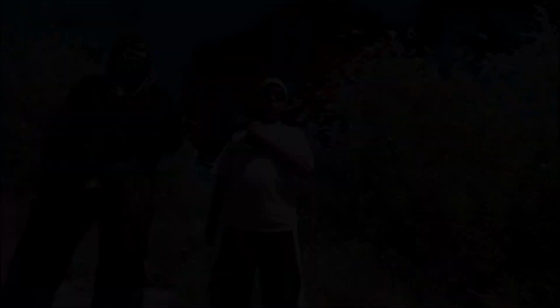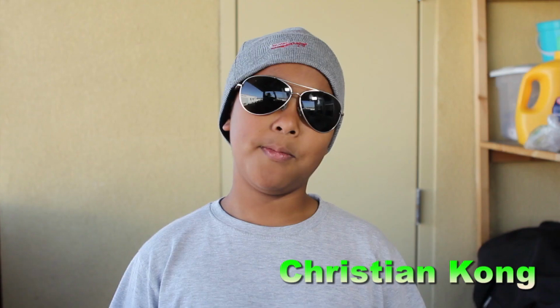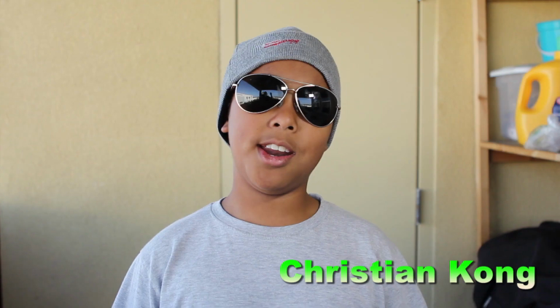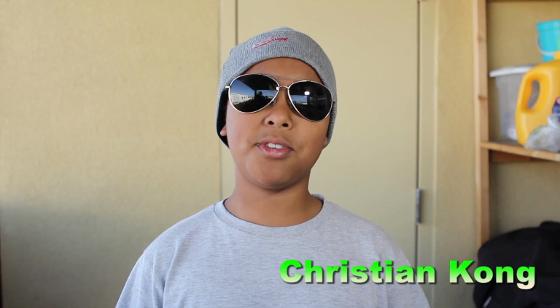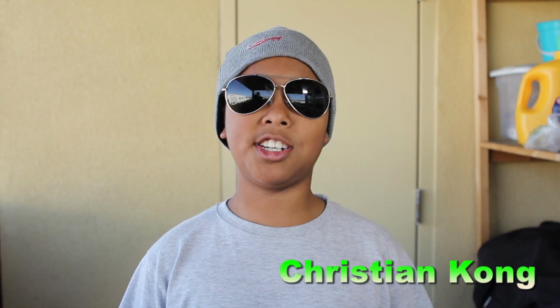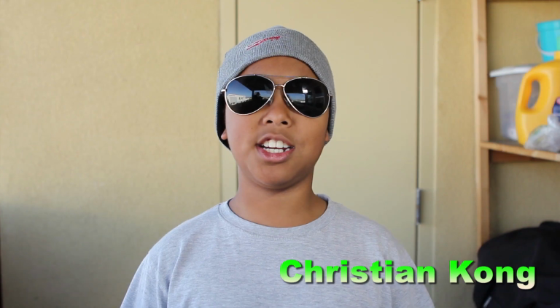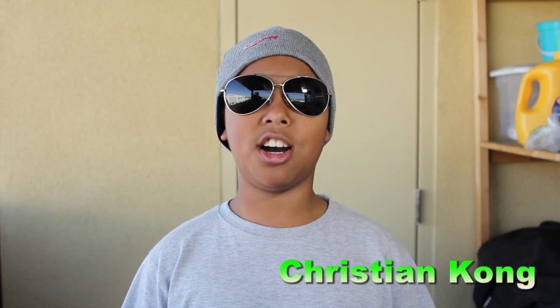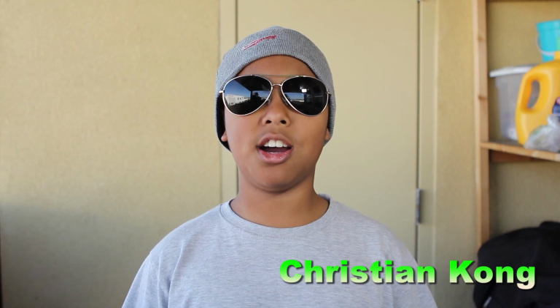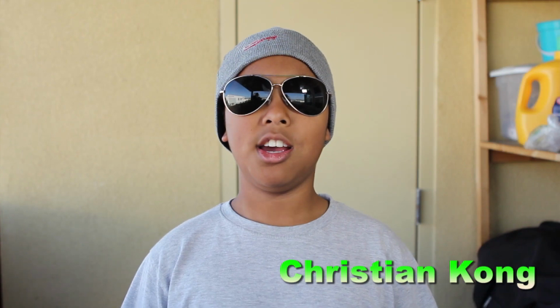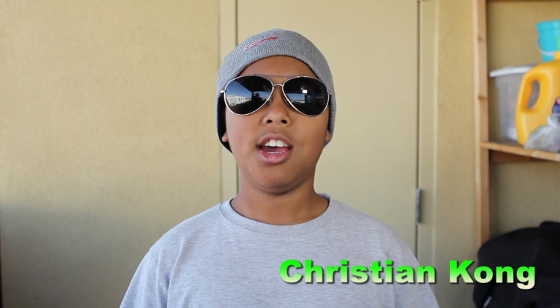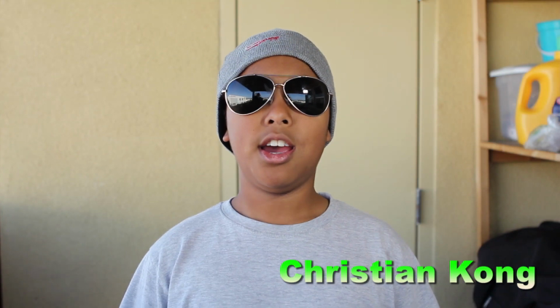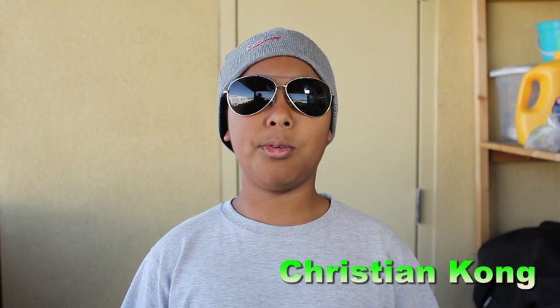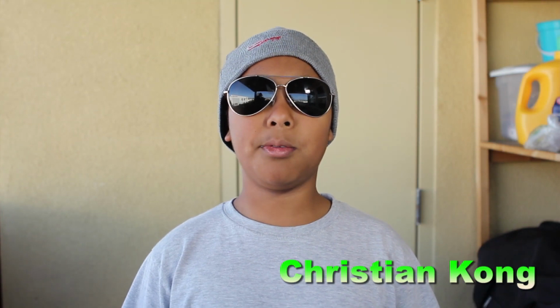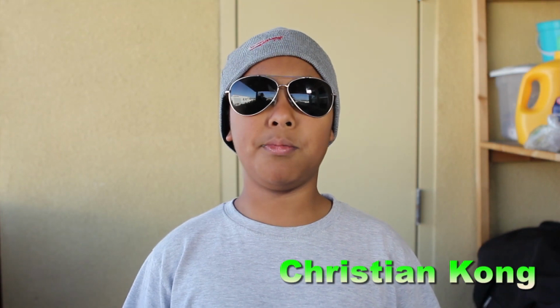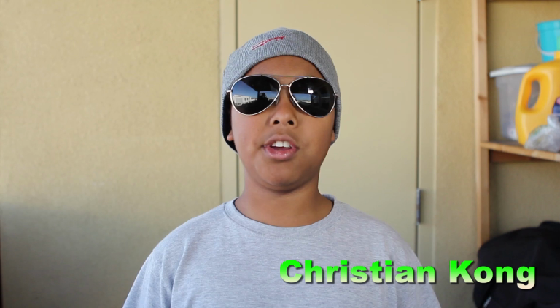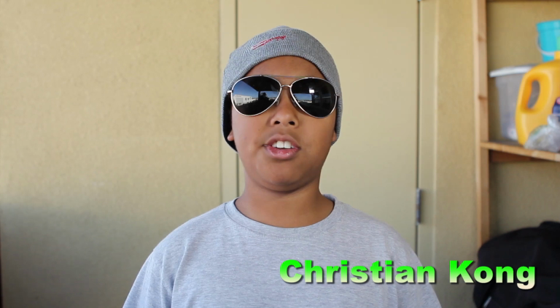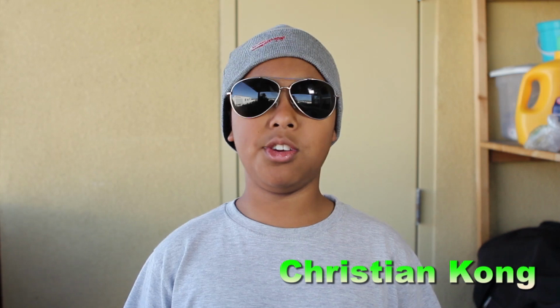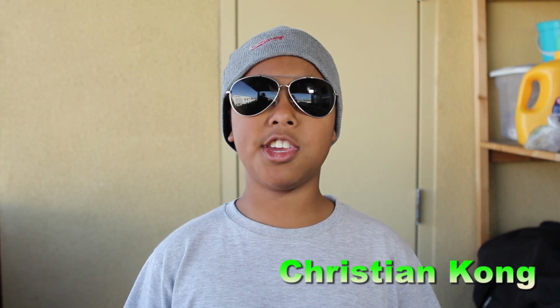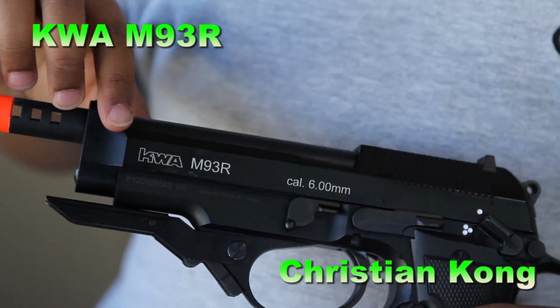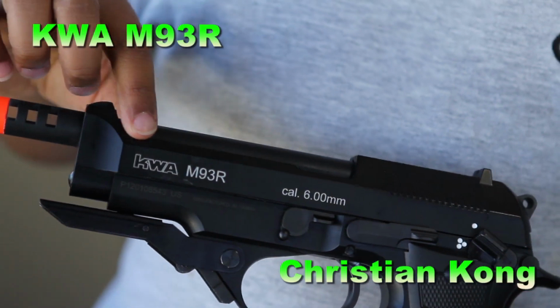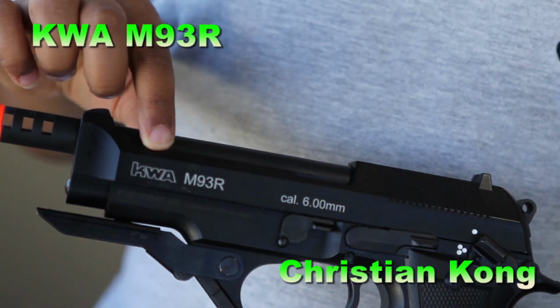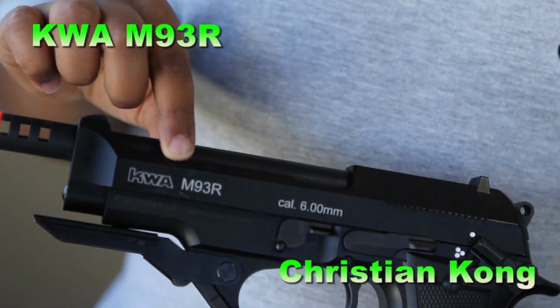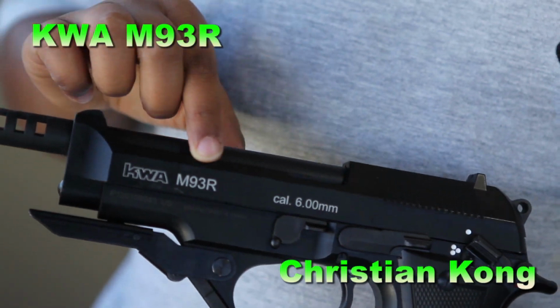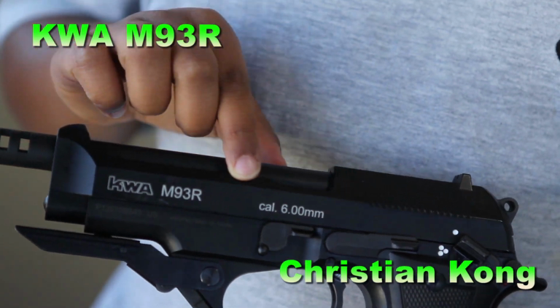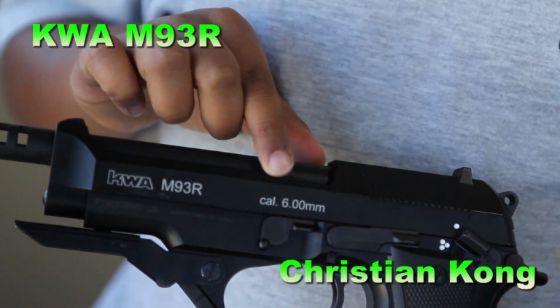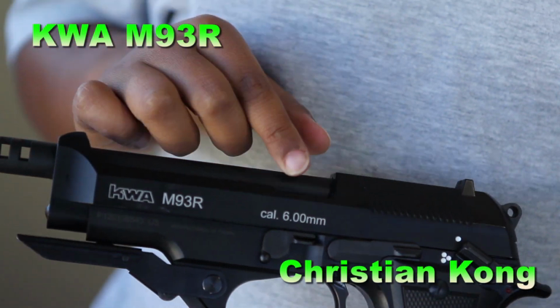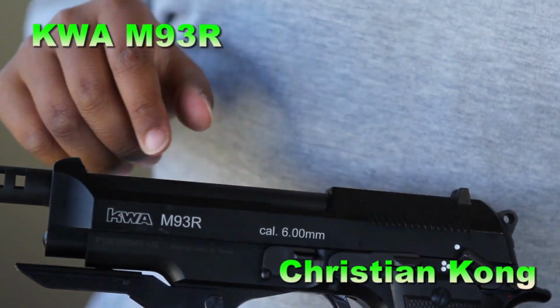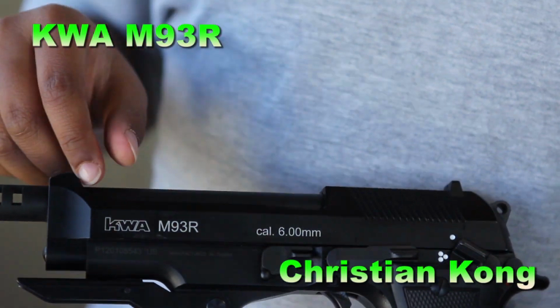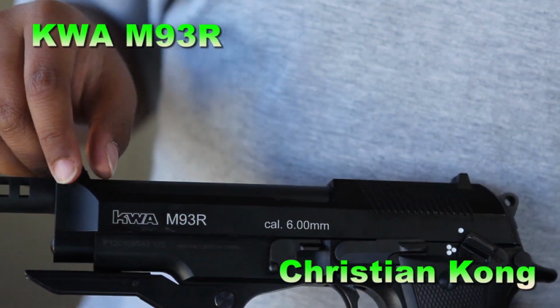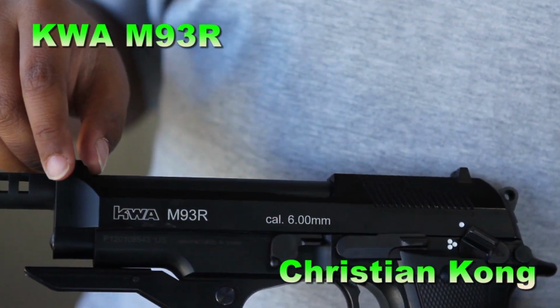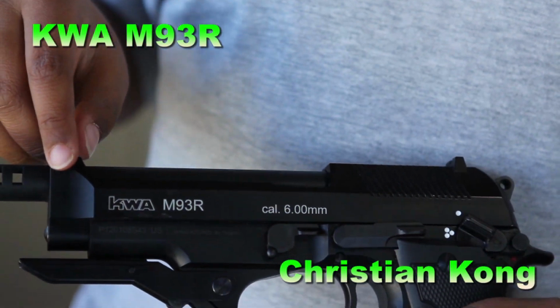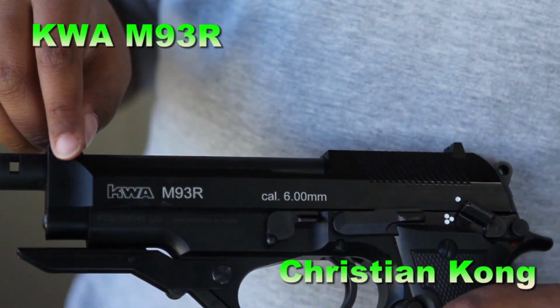My name is Christian Kong and we're going to be bringing to you the KWA M93R and all its features.